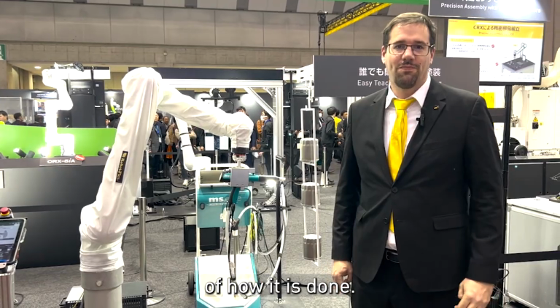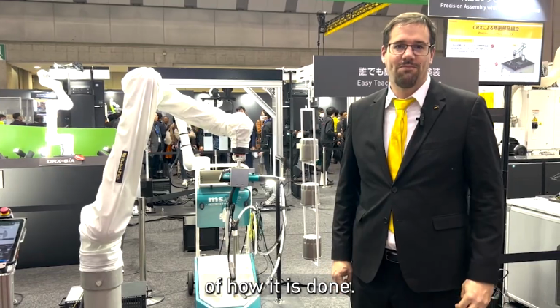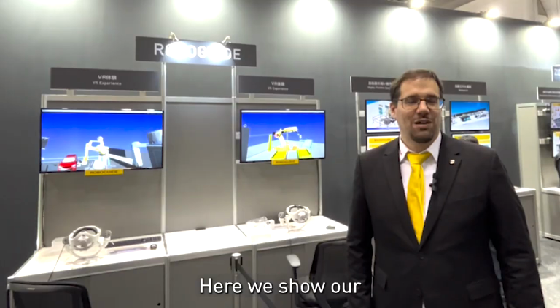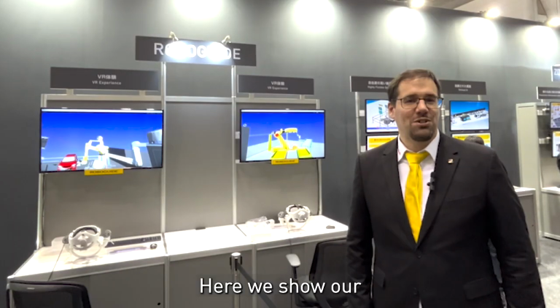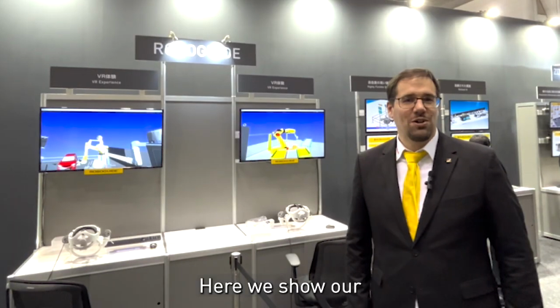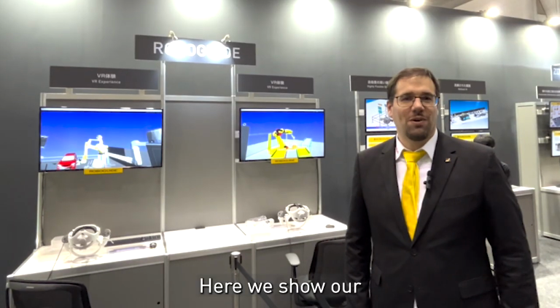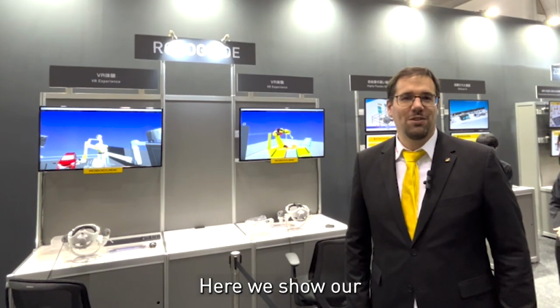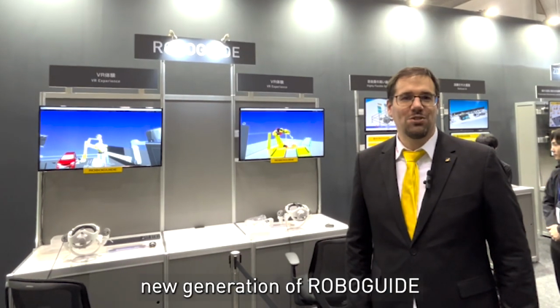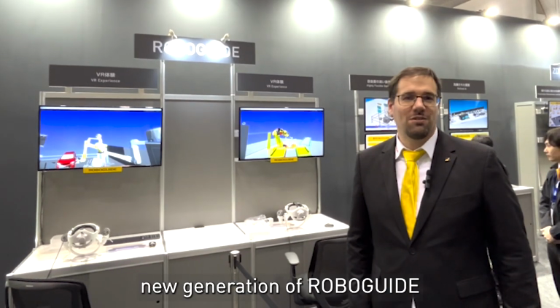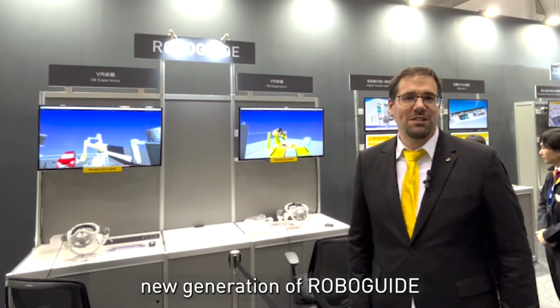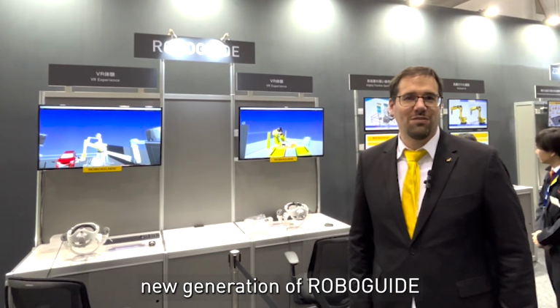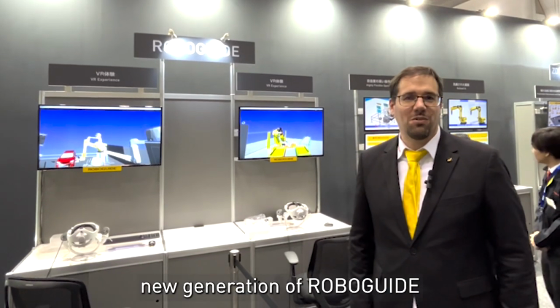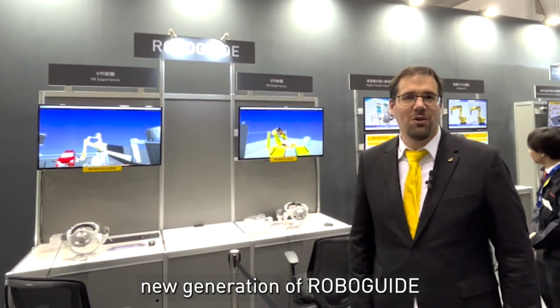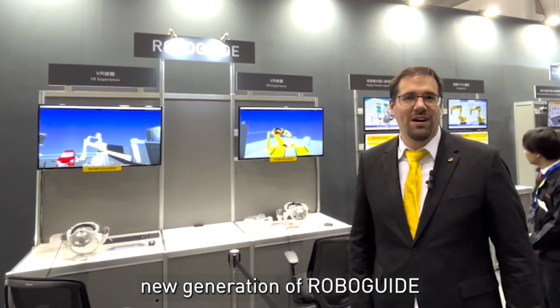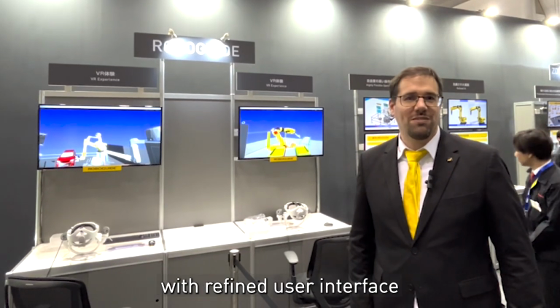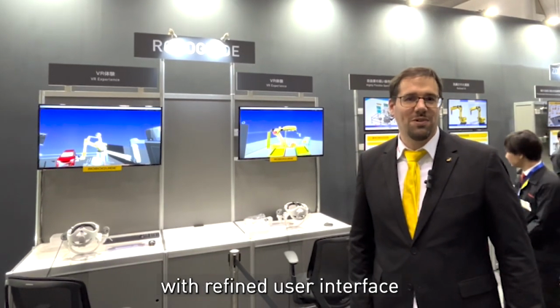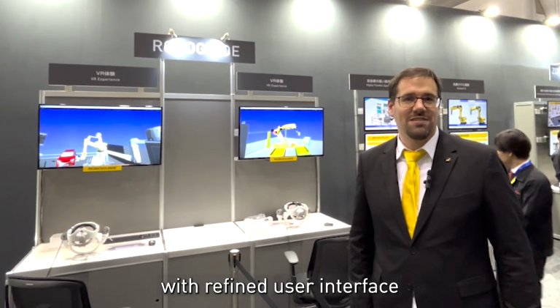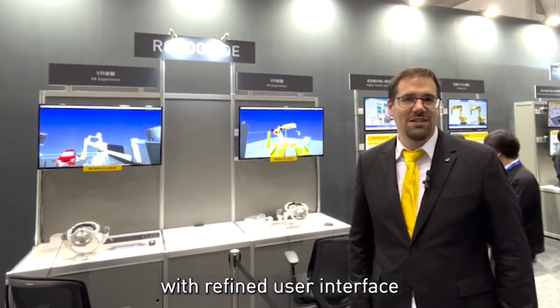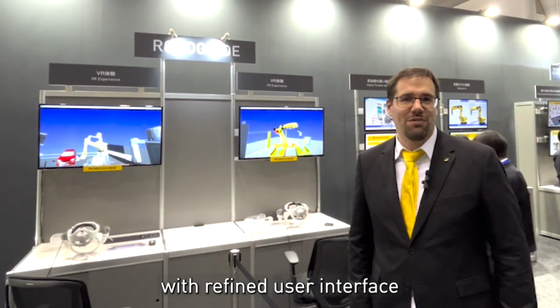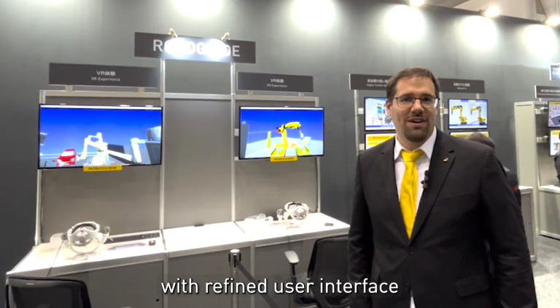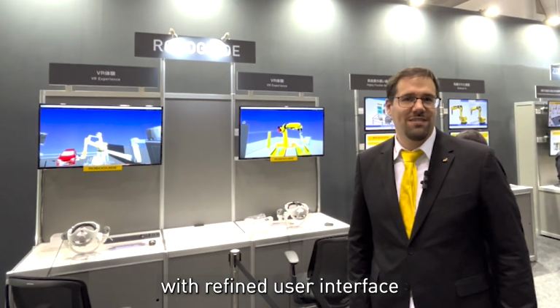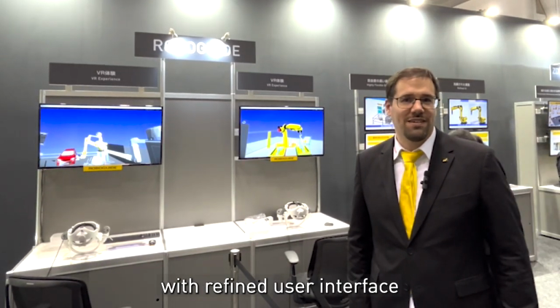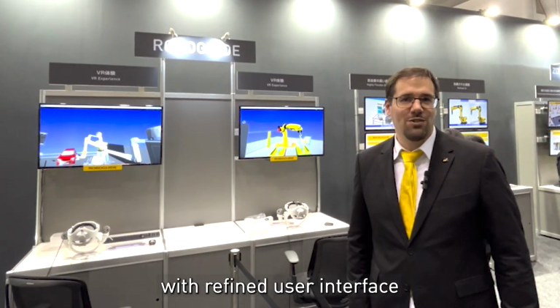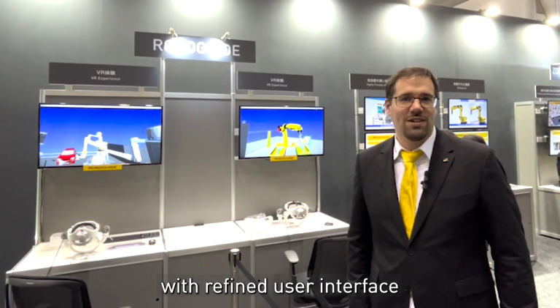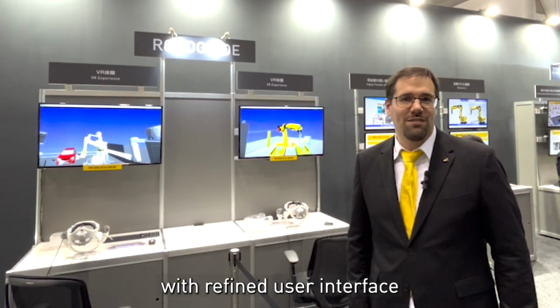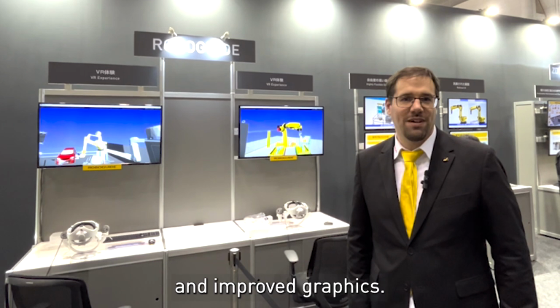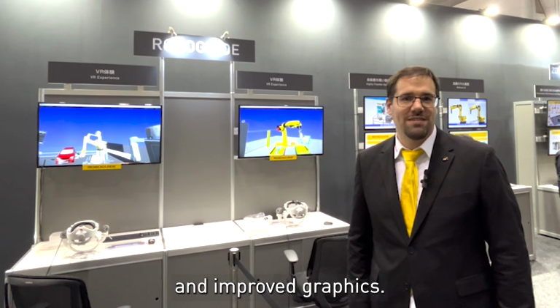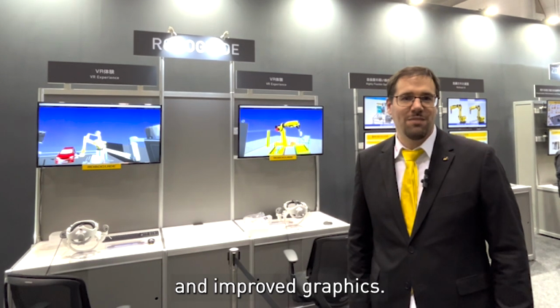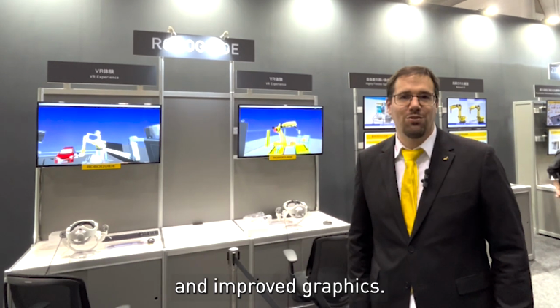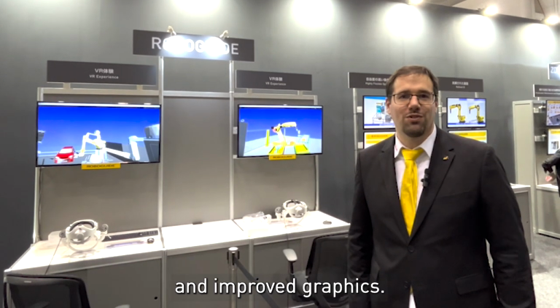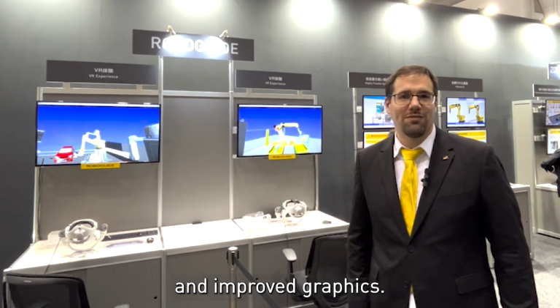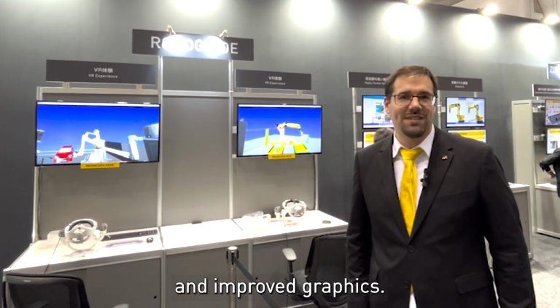Here we show our new generation of the robot guide with a refined user interface and improved graphics.